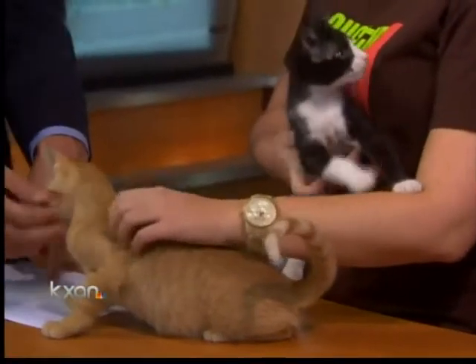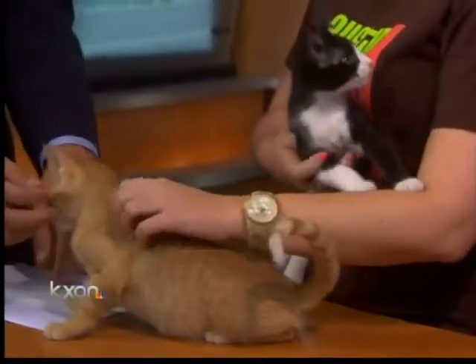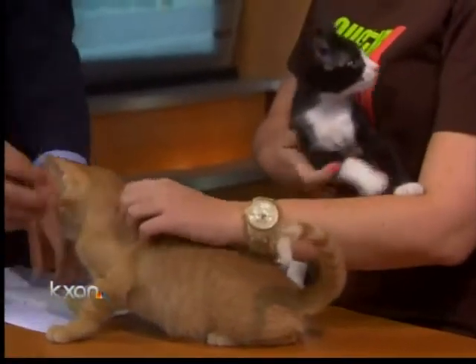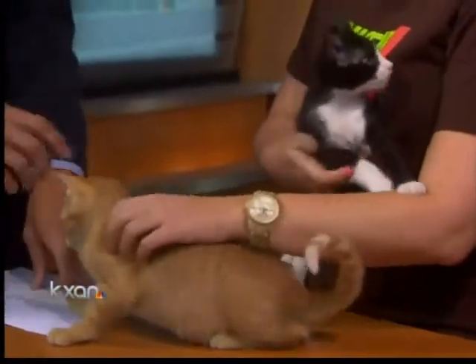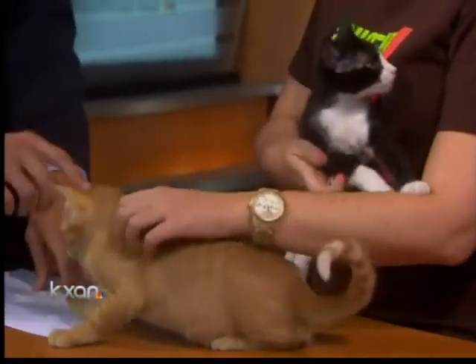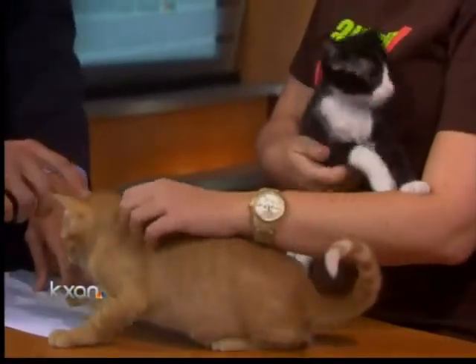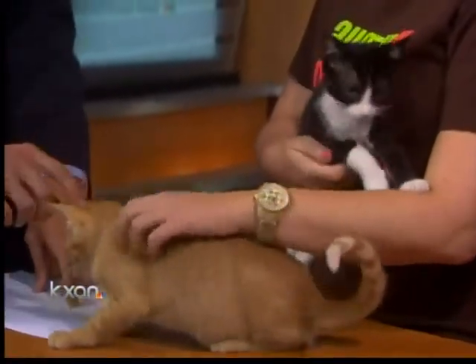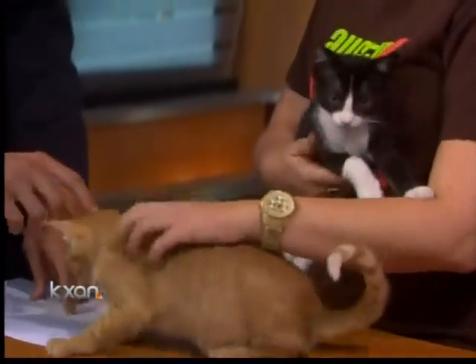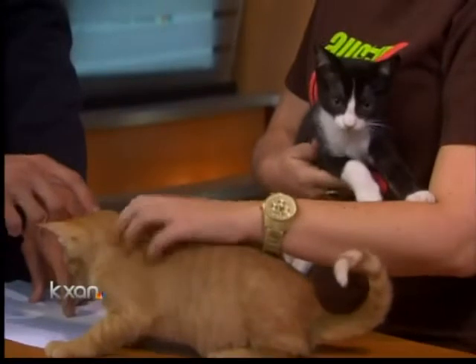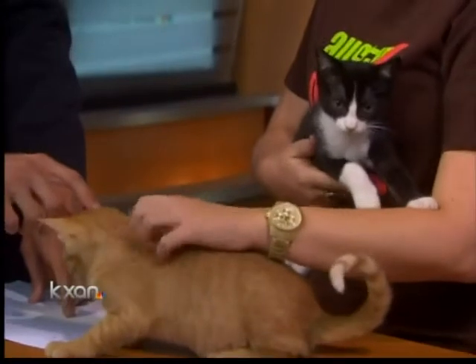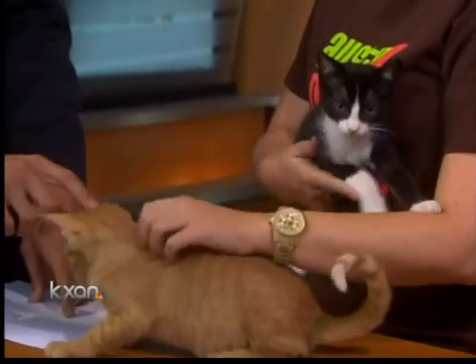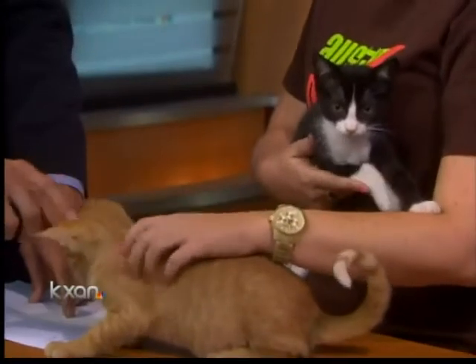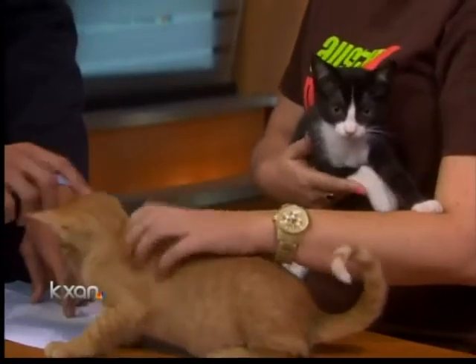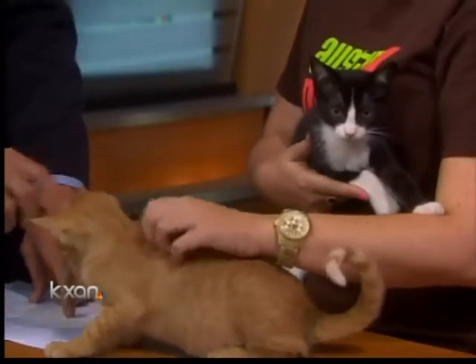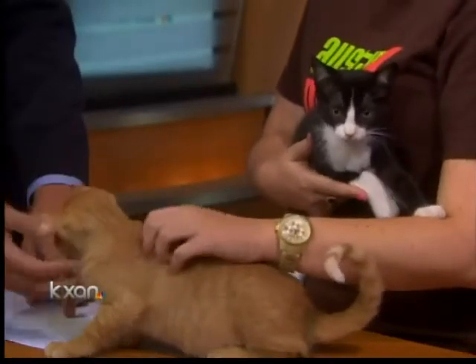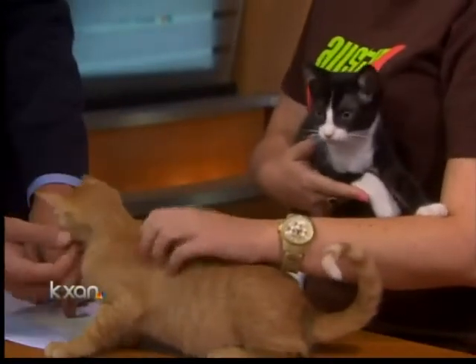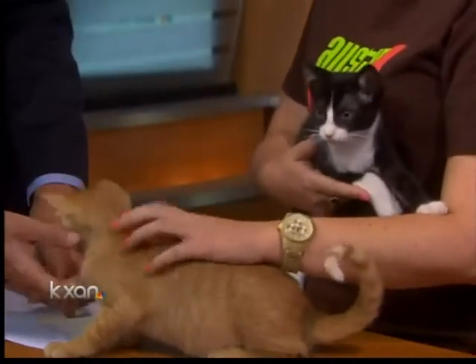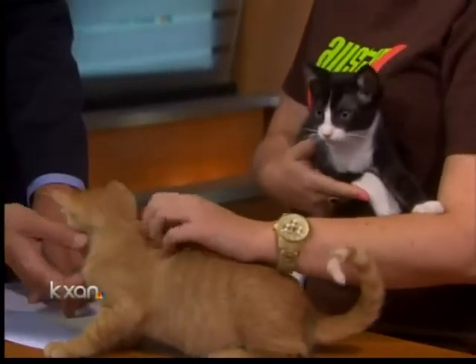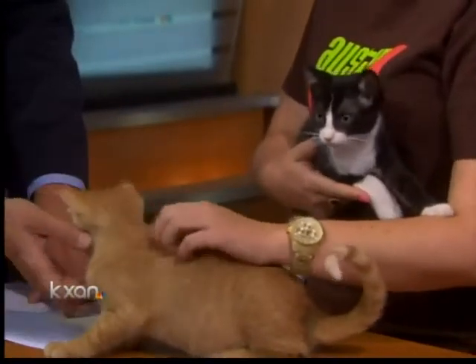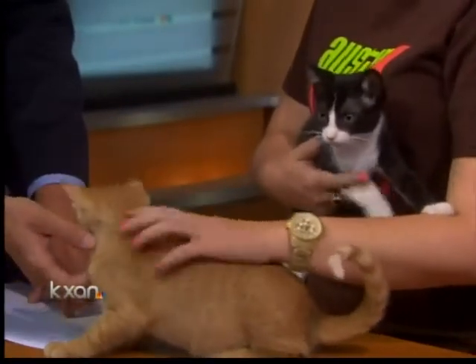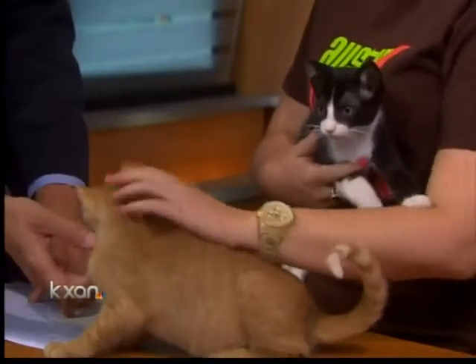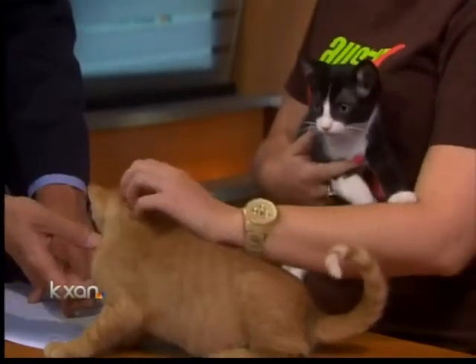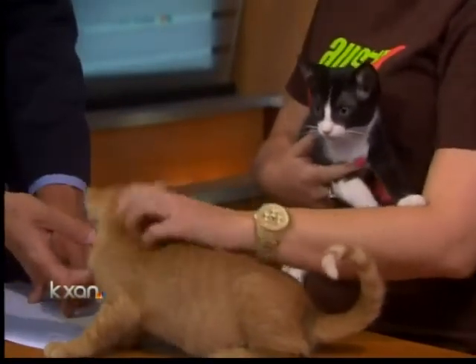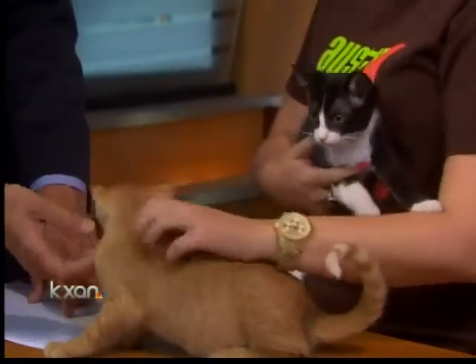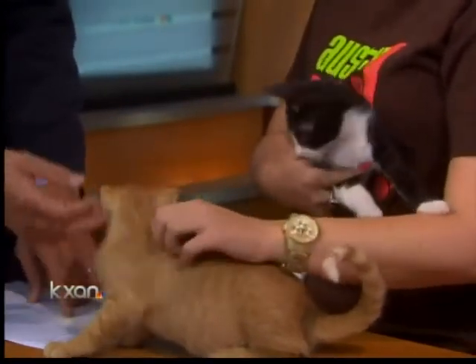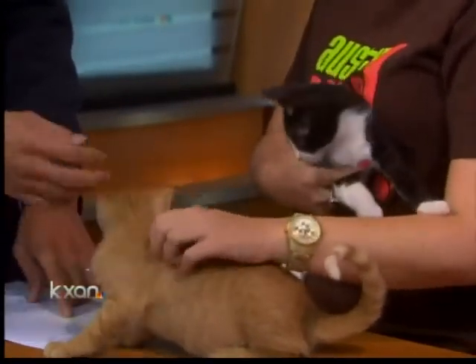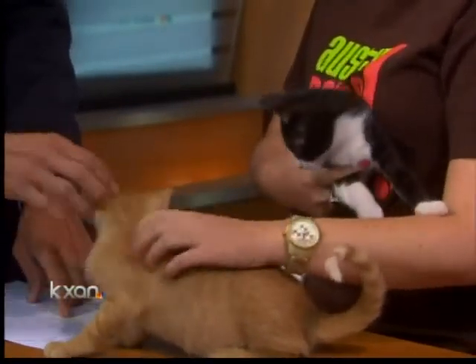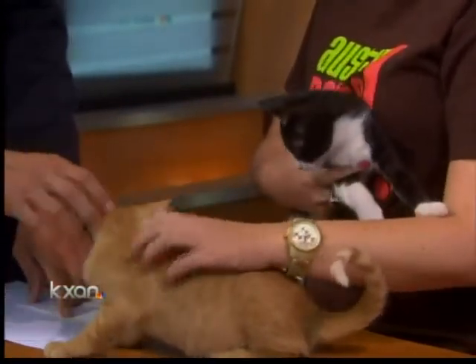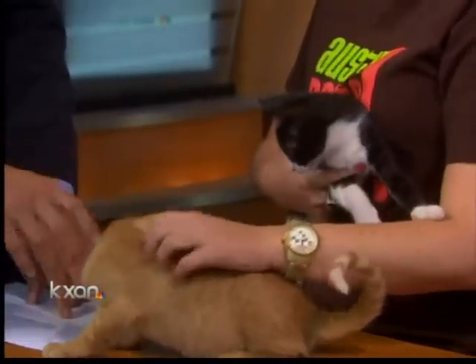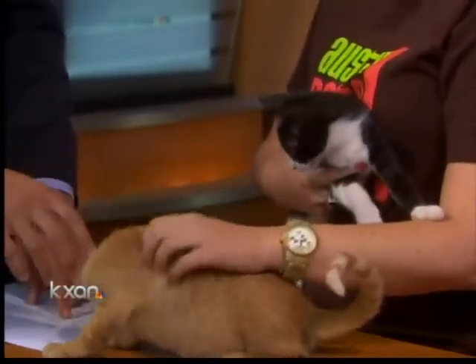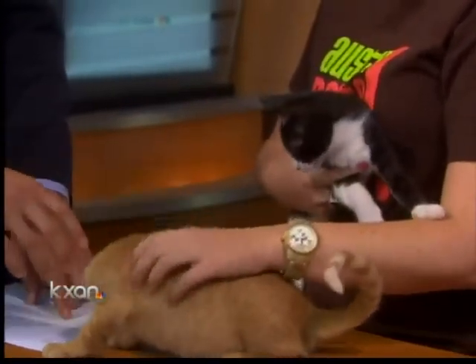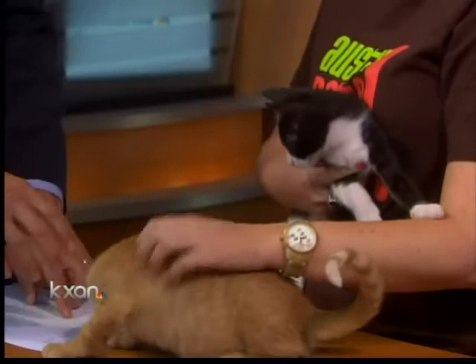I wish we could mic them up. Cornelius is purring so loudly right now — he needs his own mic. They obviously are very cute.